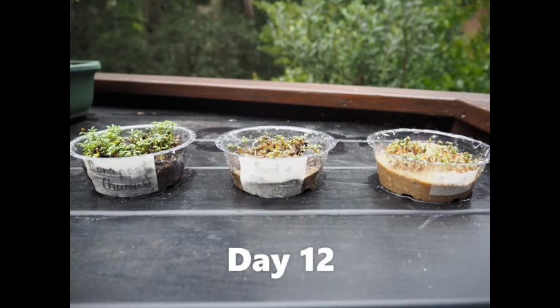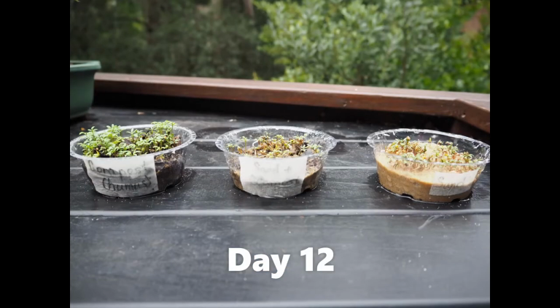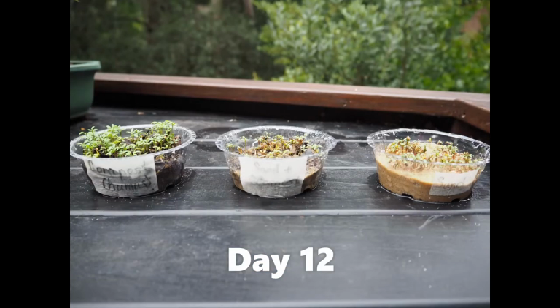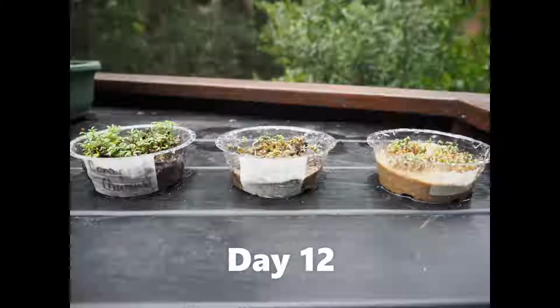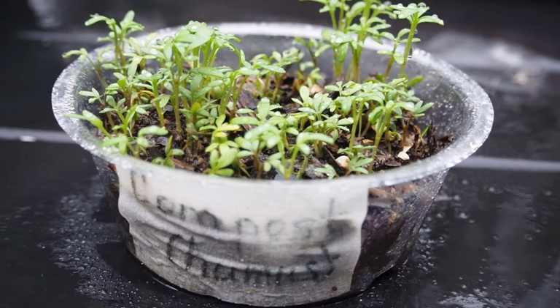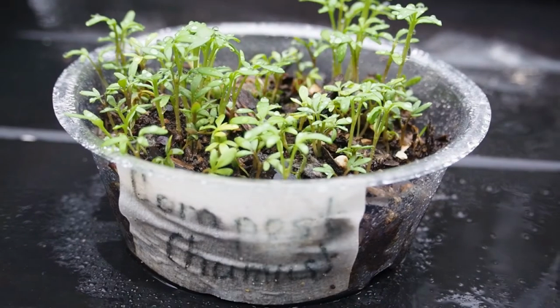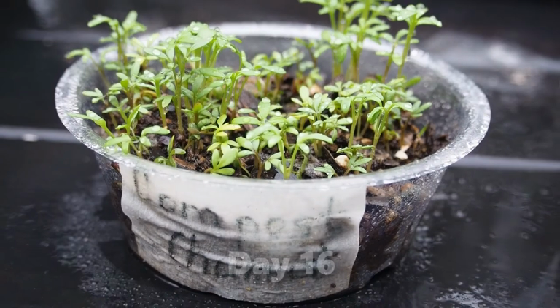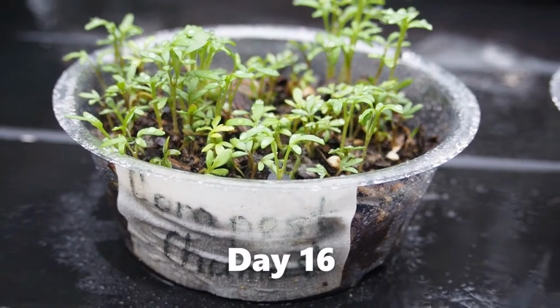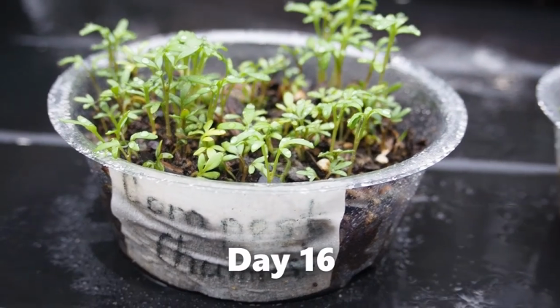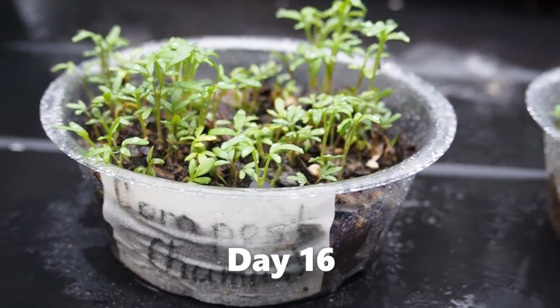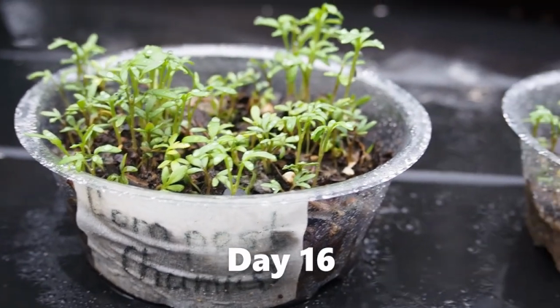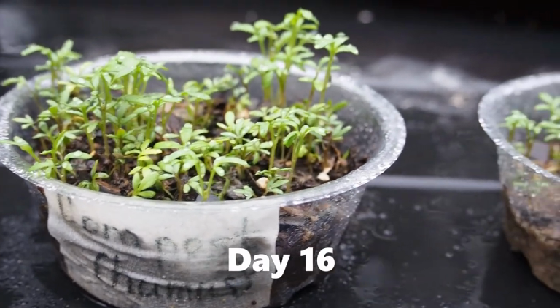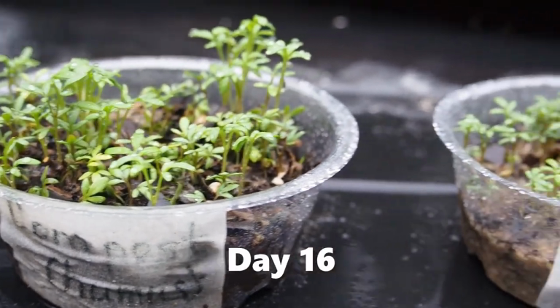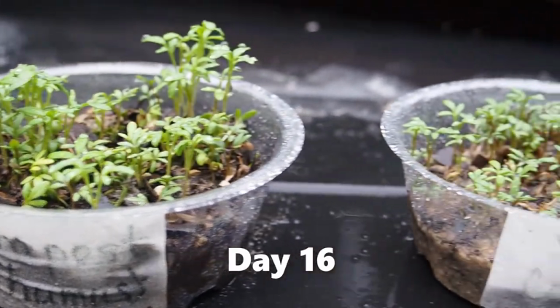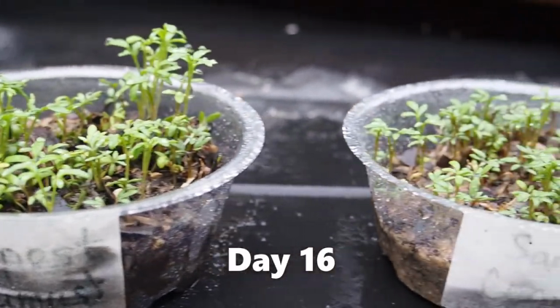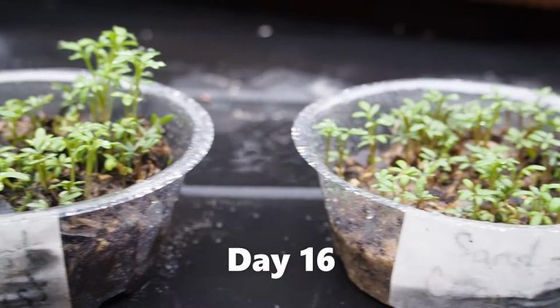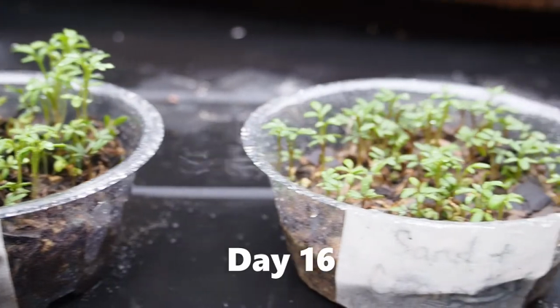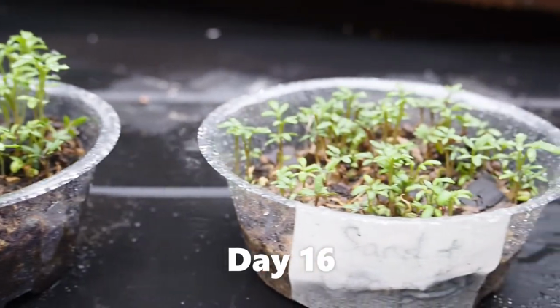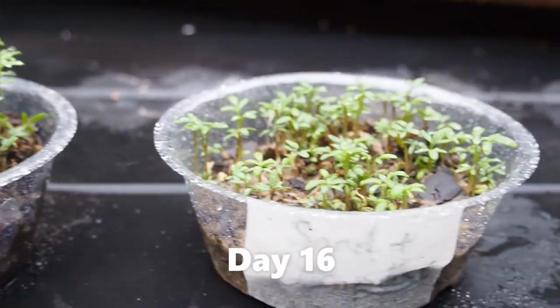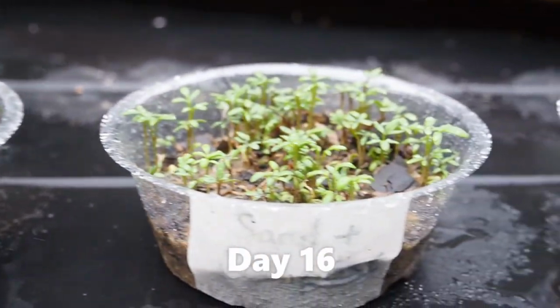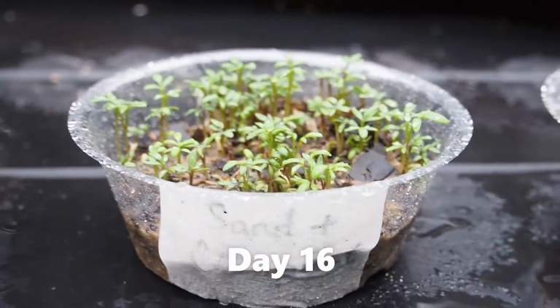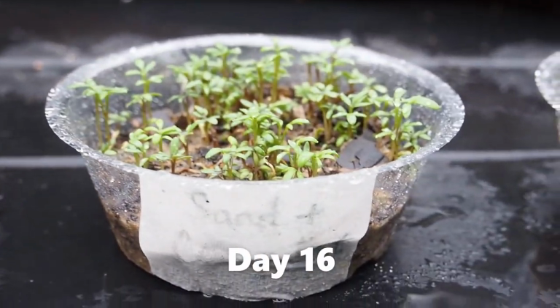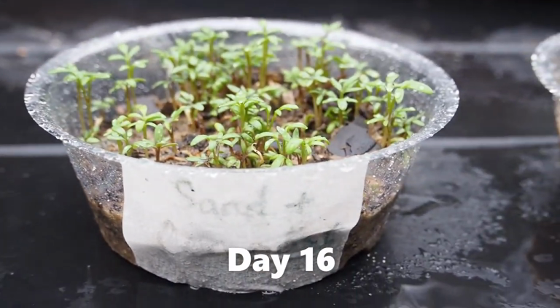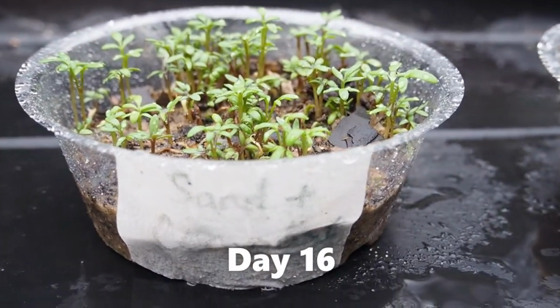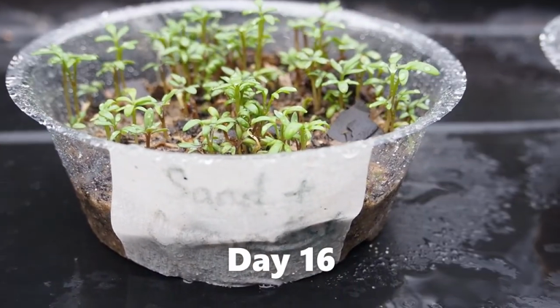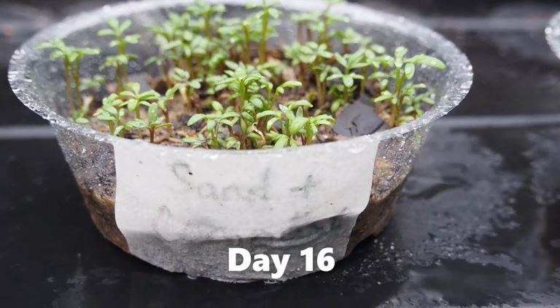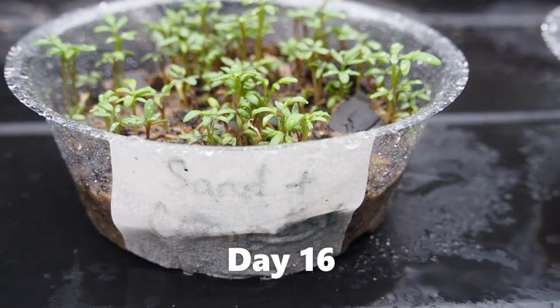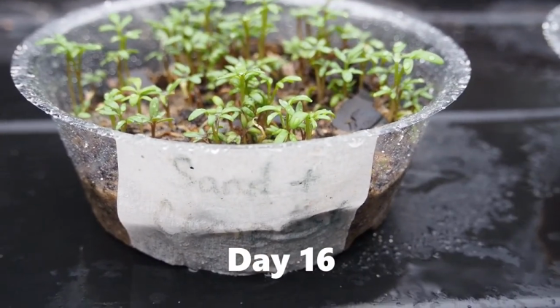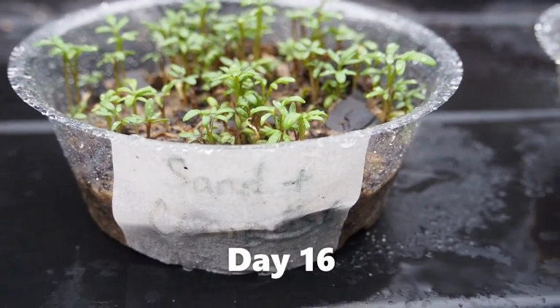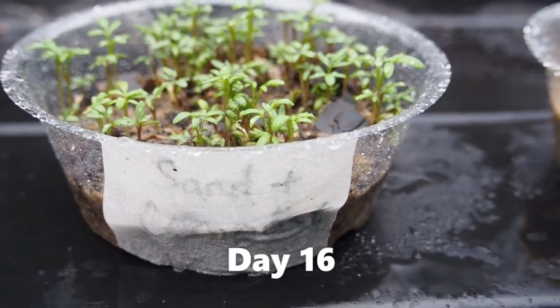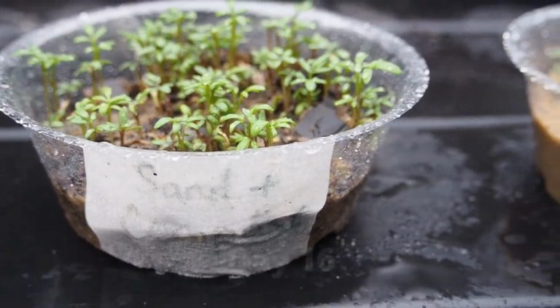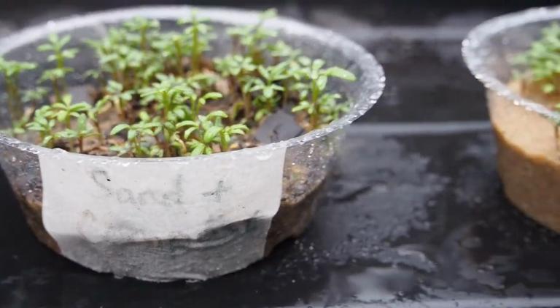Do all of the plants sprout at the same time? Are some taller than others? Do some look healthier than the rest?